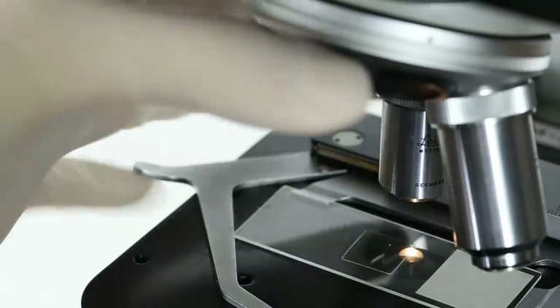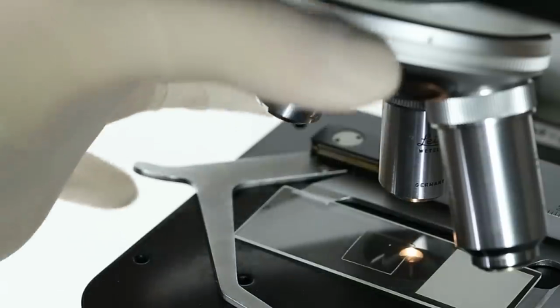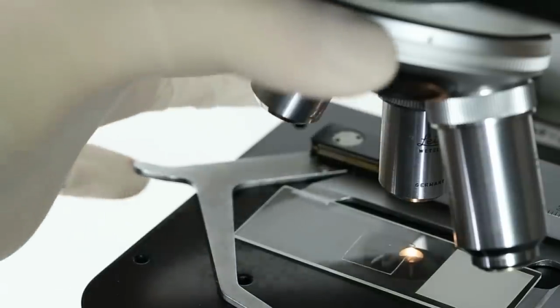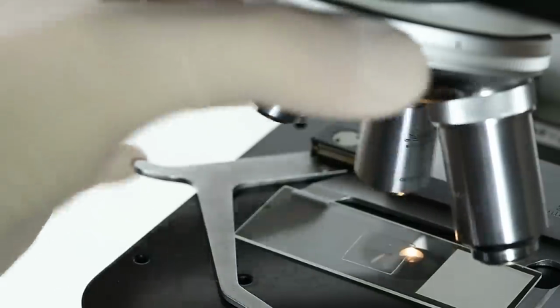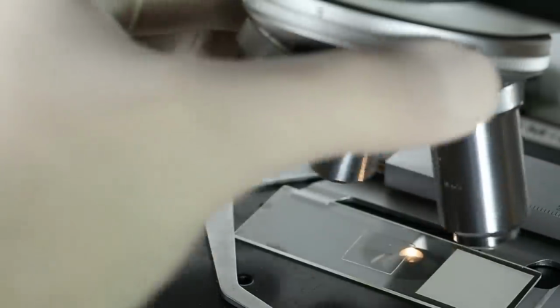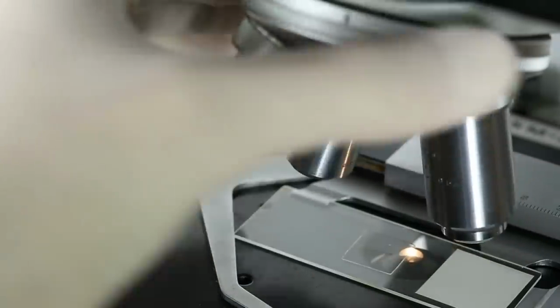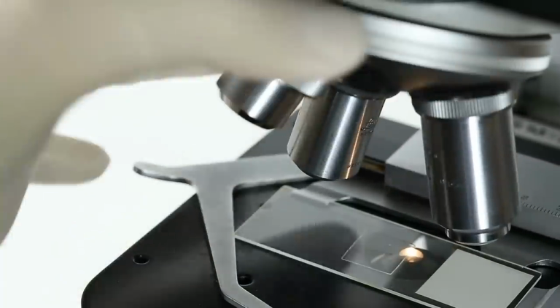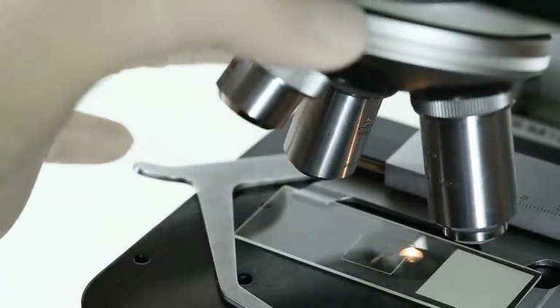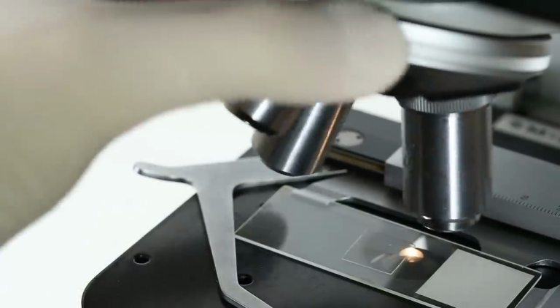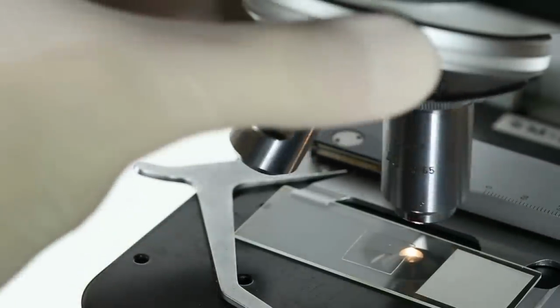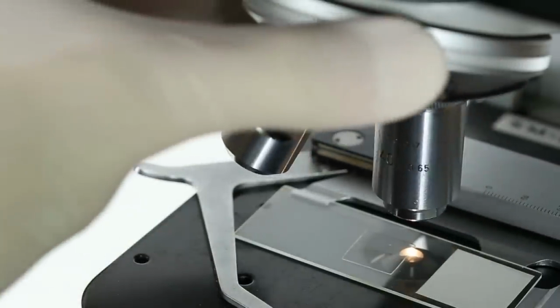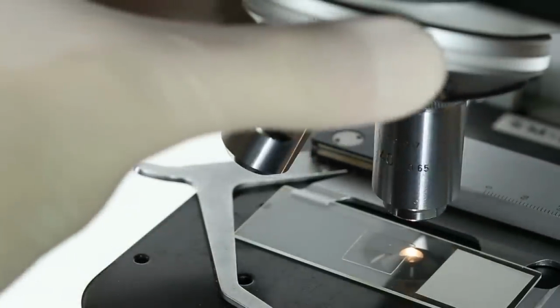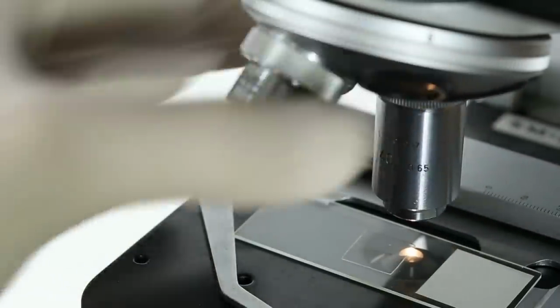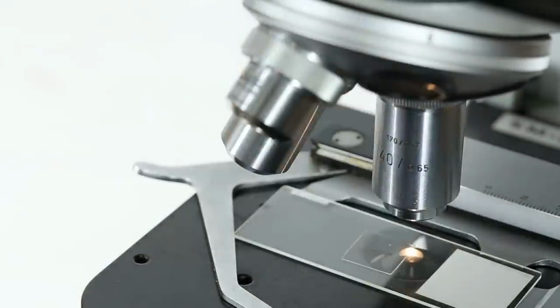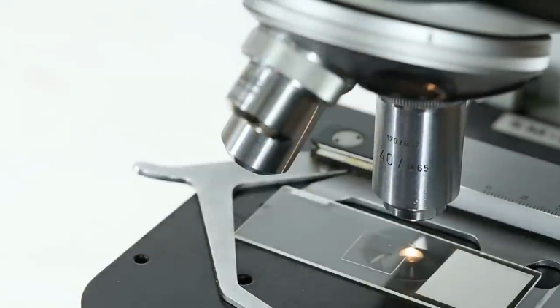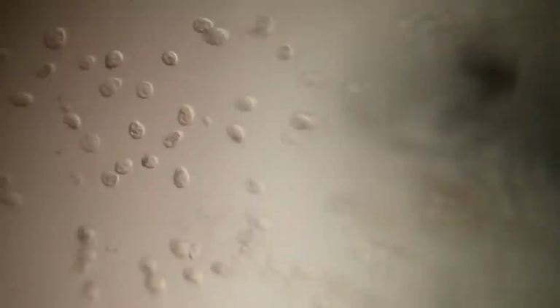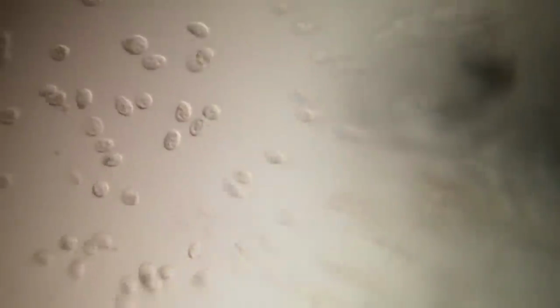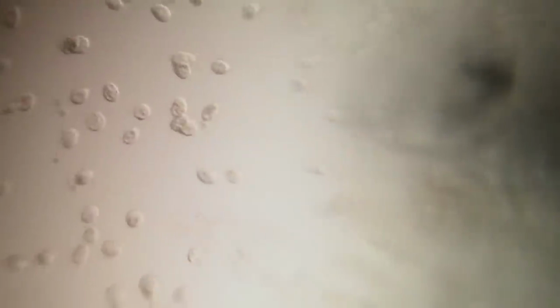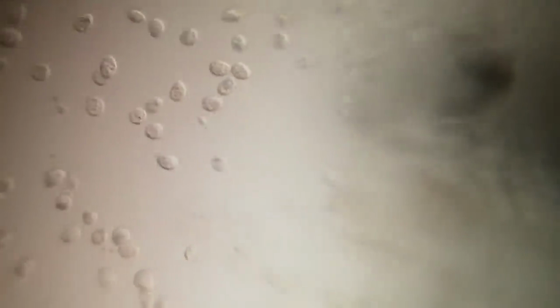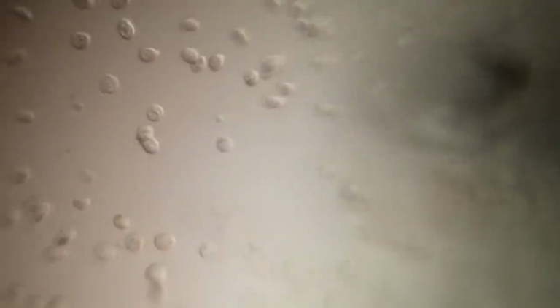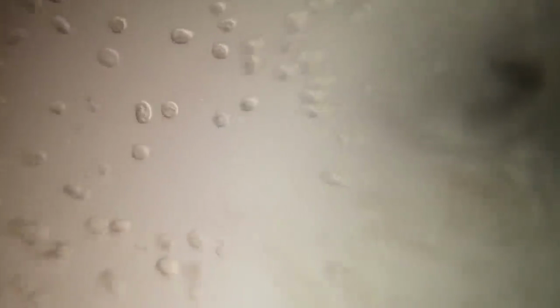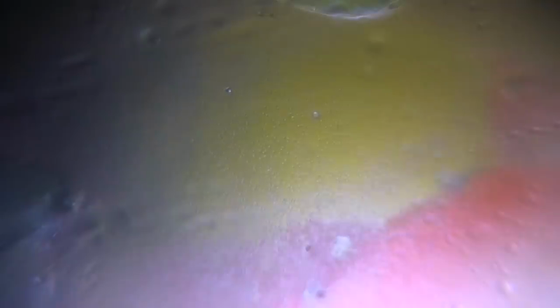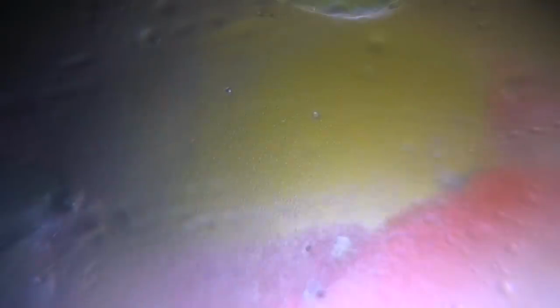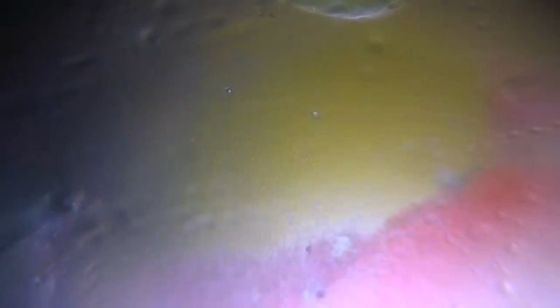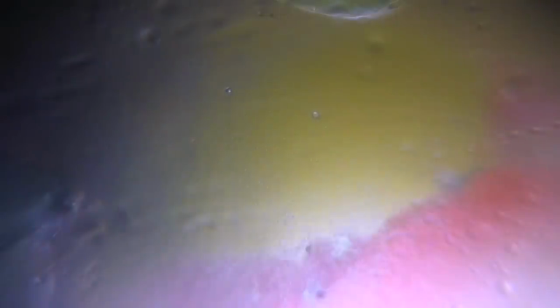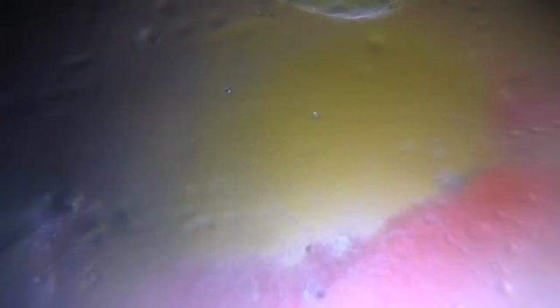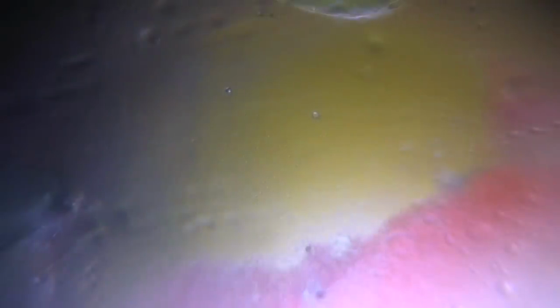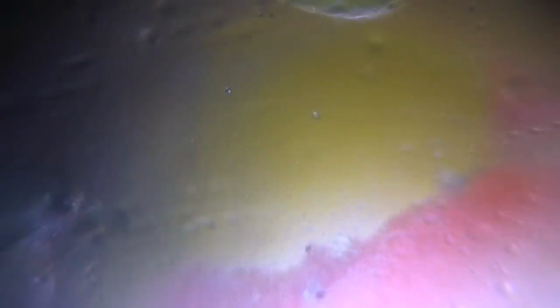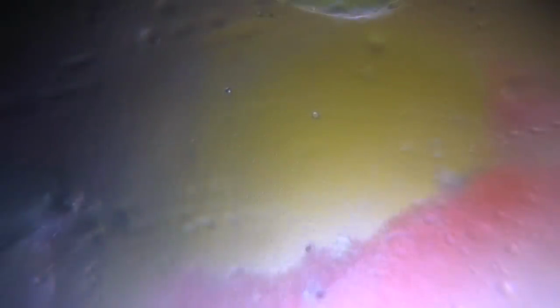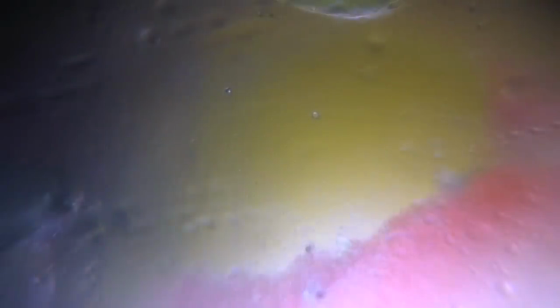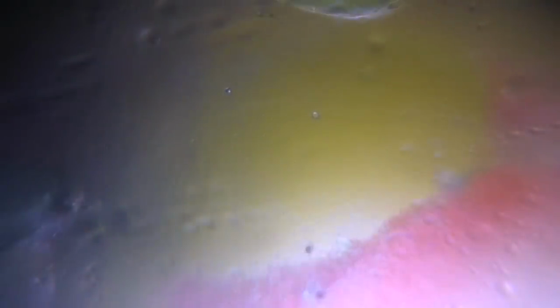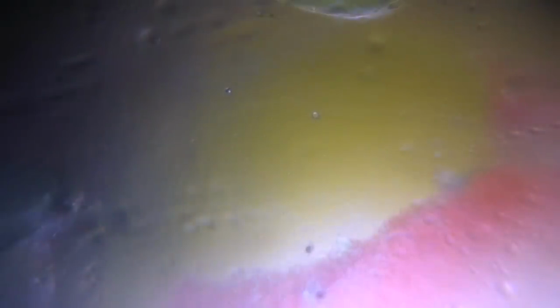The invention of the microscope helped revolutionize science and led to the discovery of microorganisms and germ theory, which has helped save countless lives.